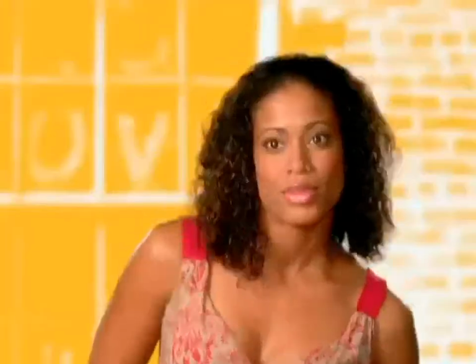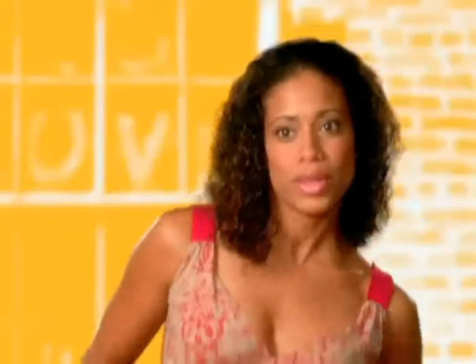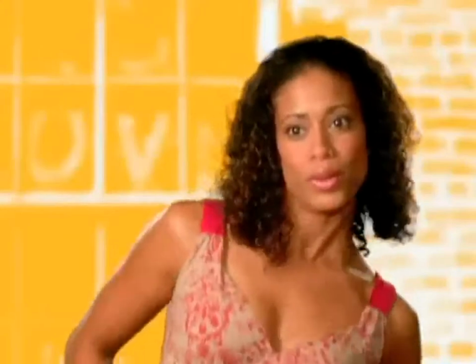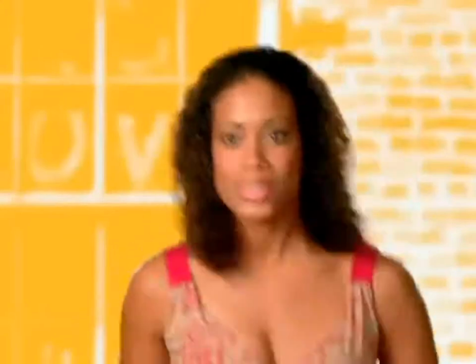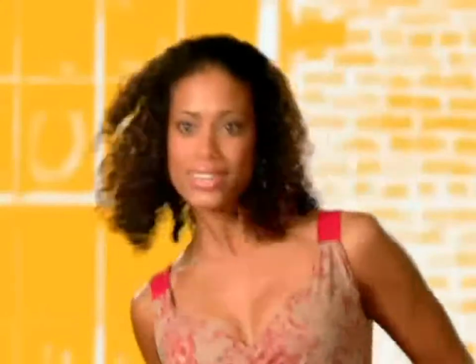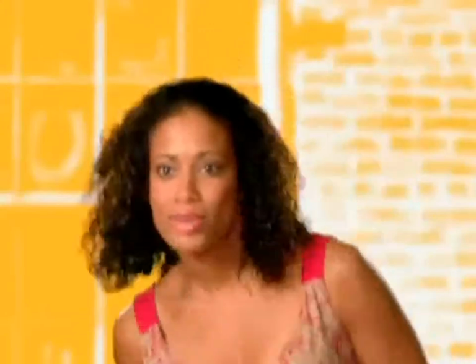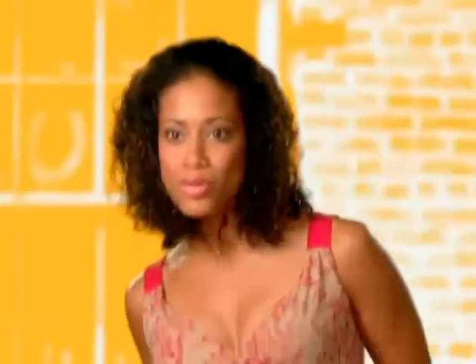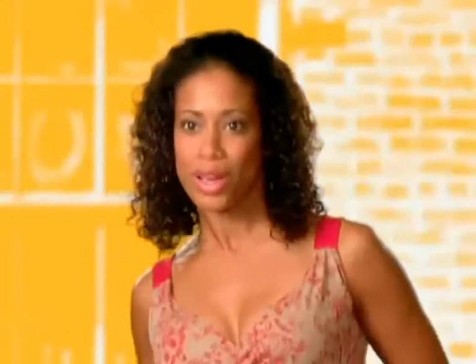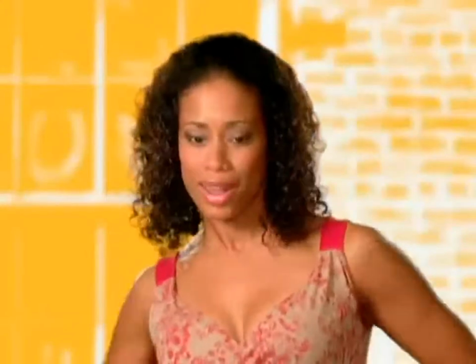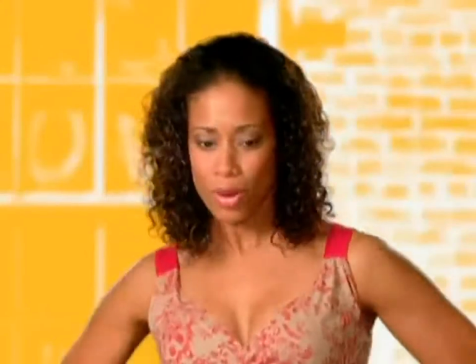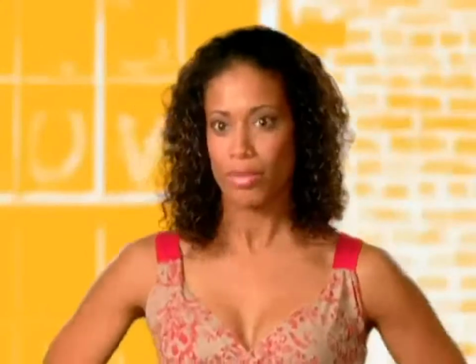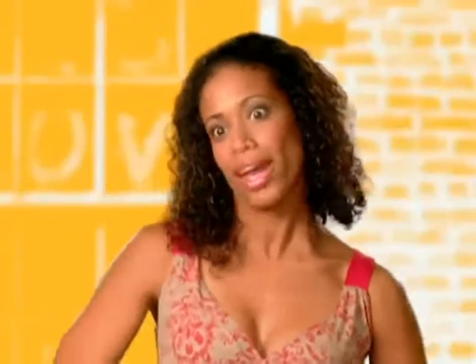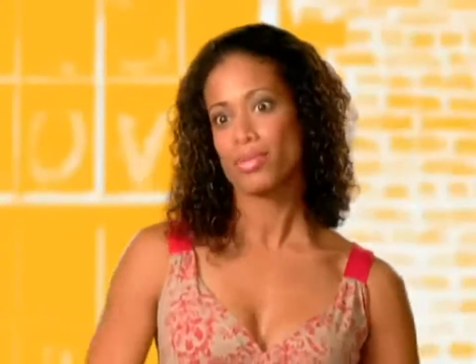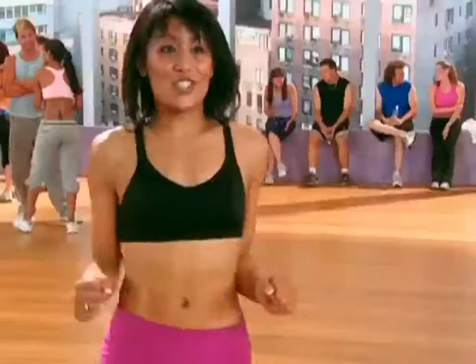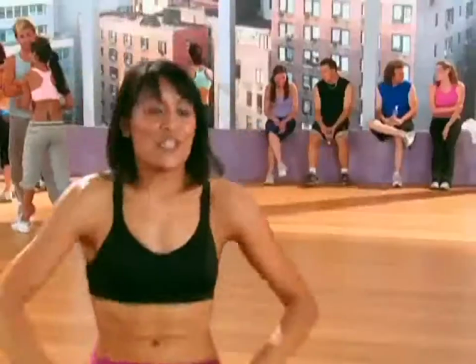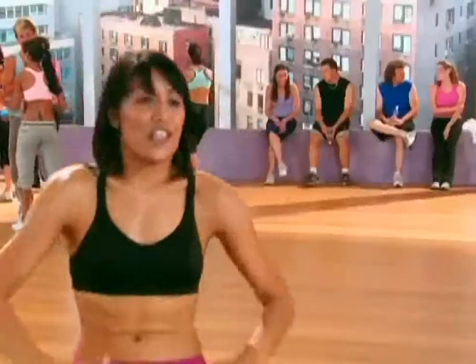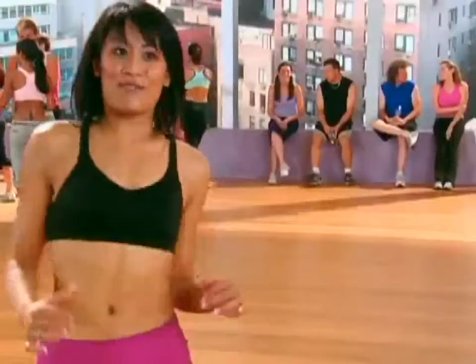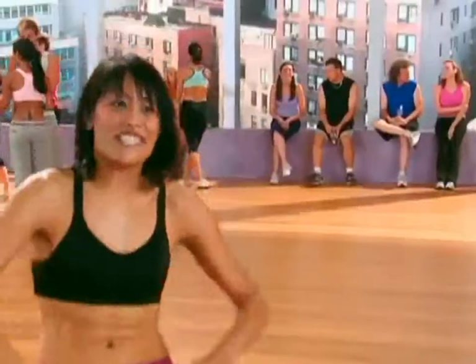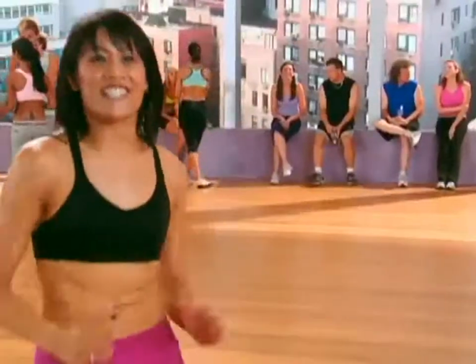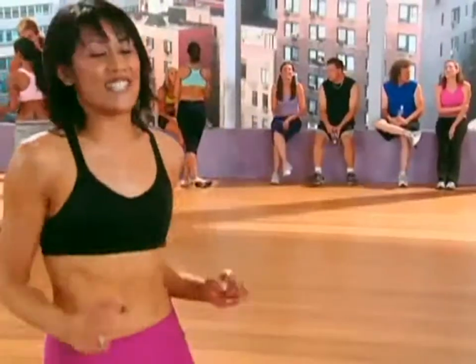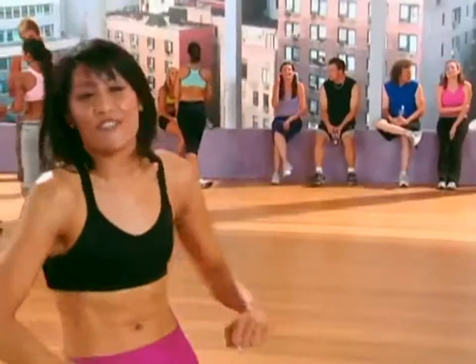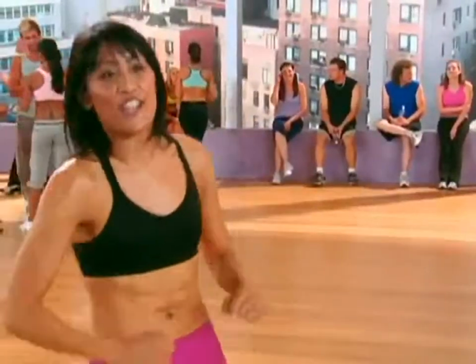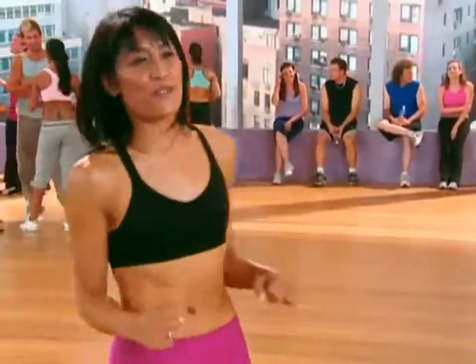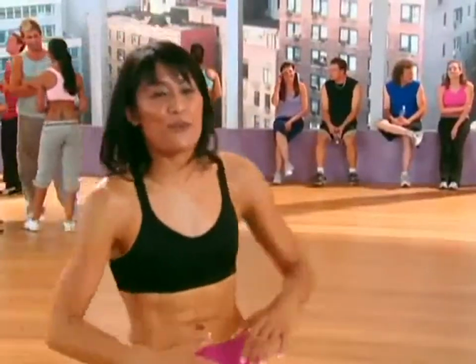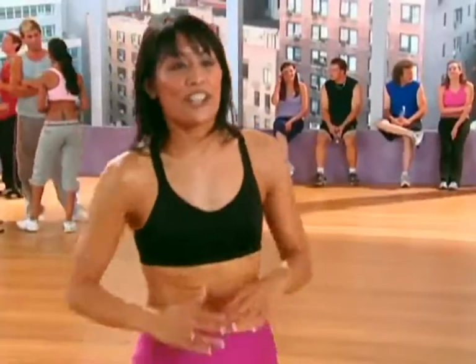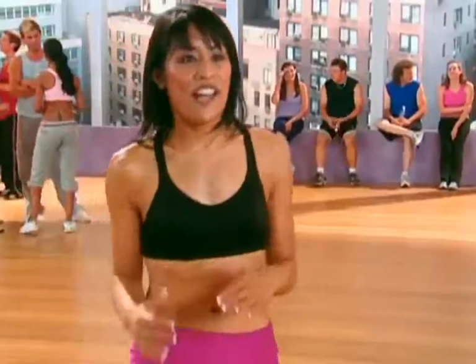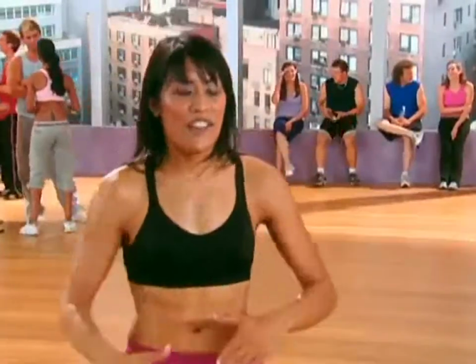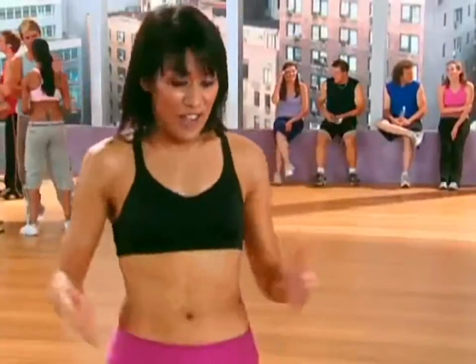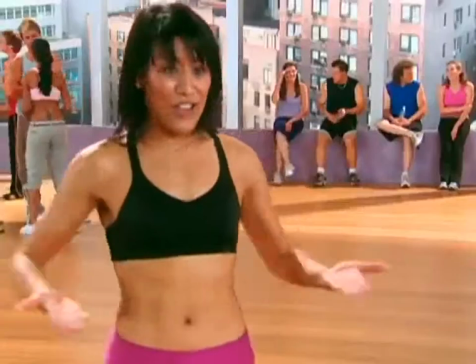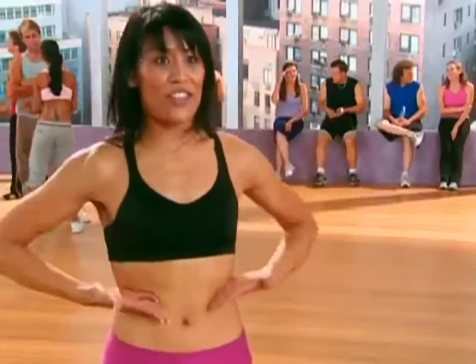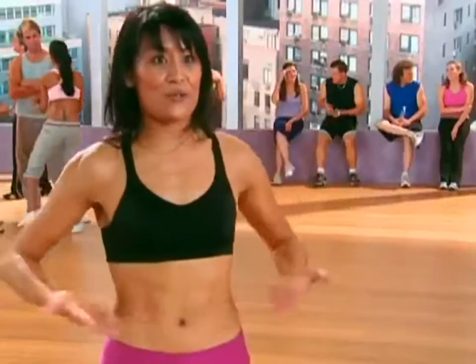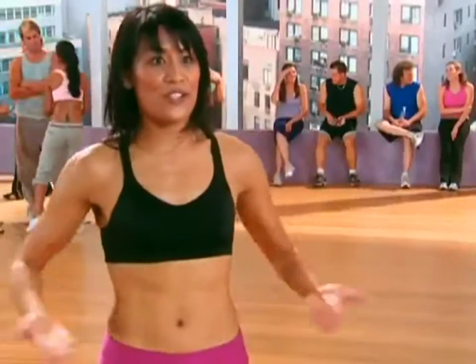I'm doing a cool dance now, but I'm working my abs. It just feels like I'm dancing. It doesn't feel like I'm really working out, and then you get these results.